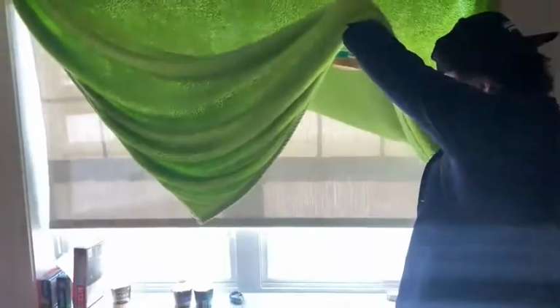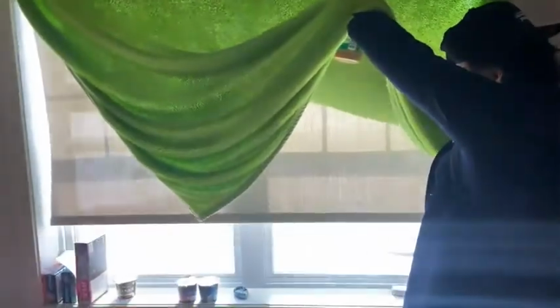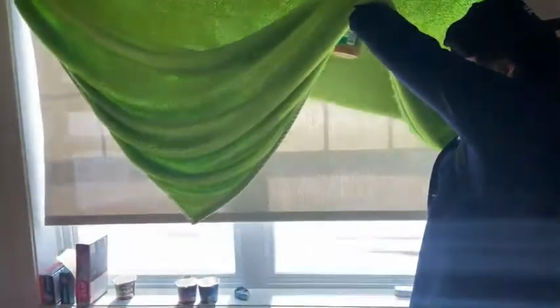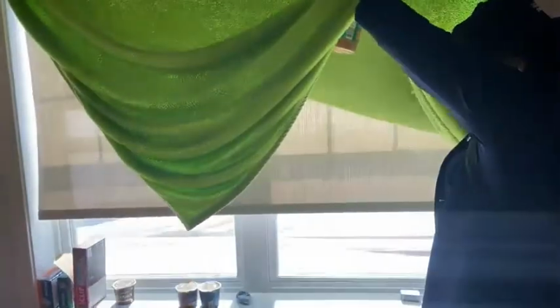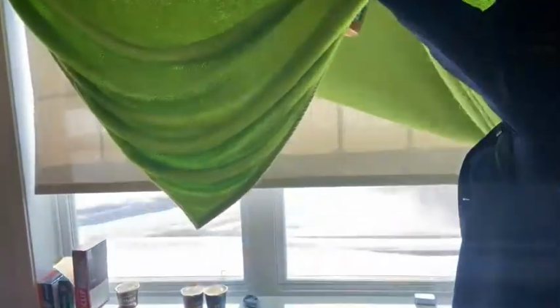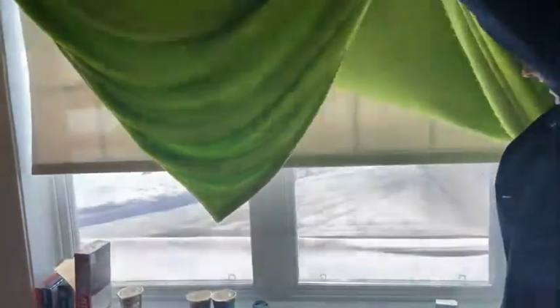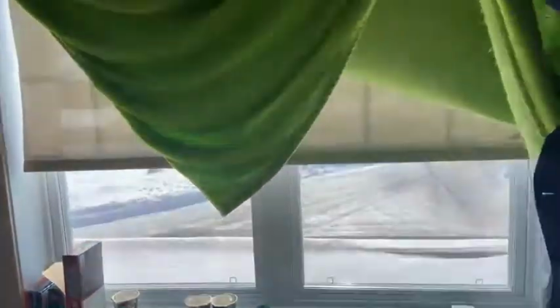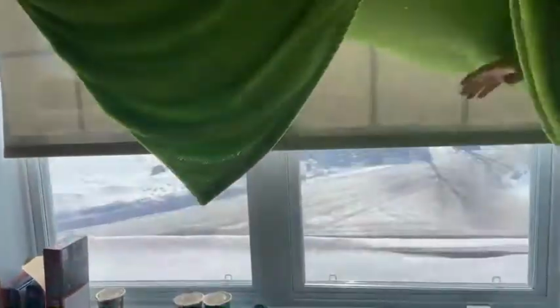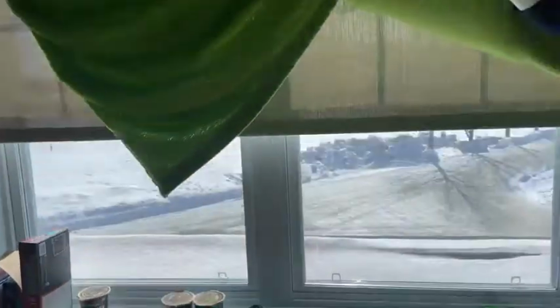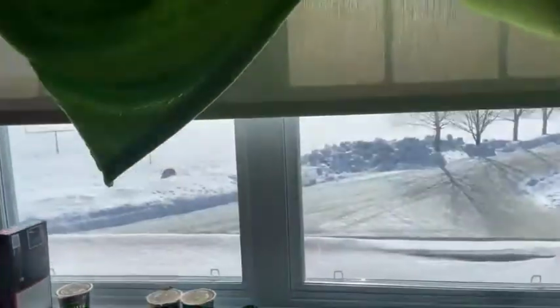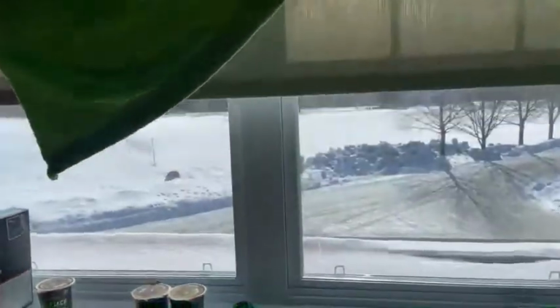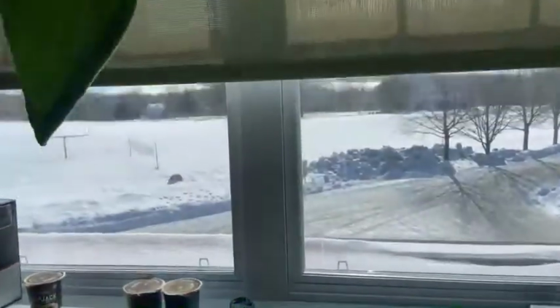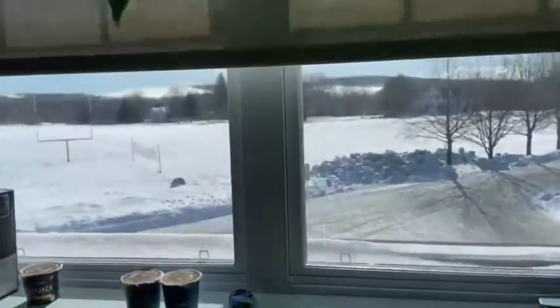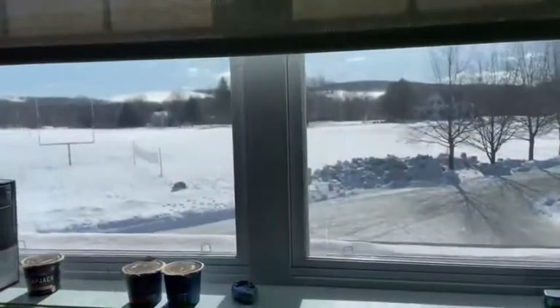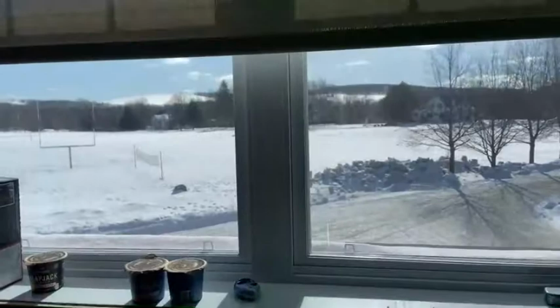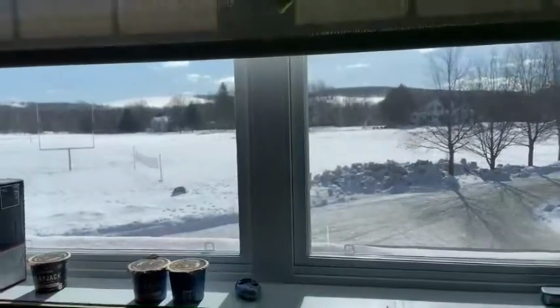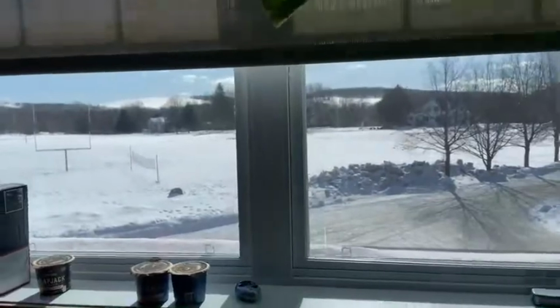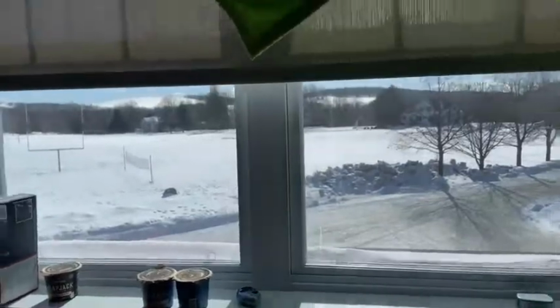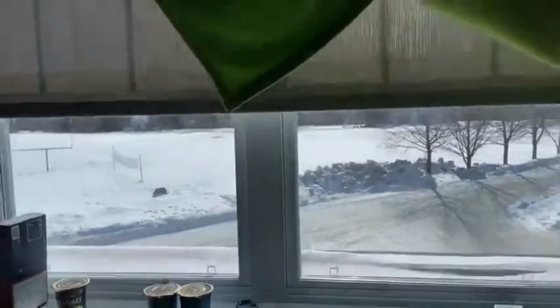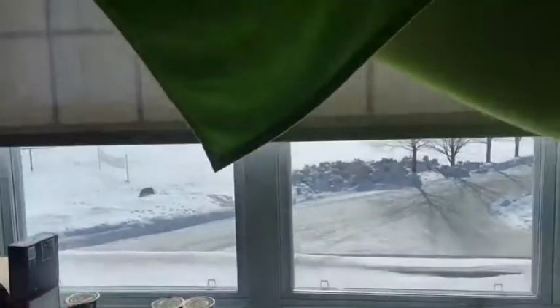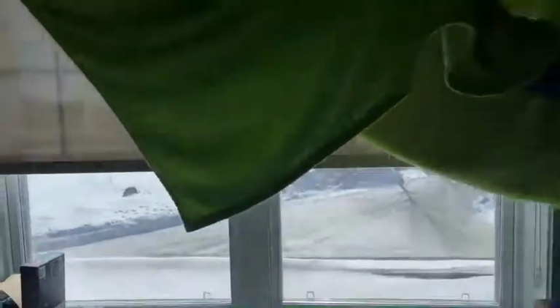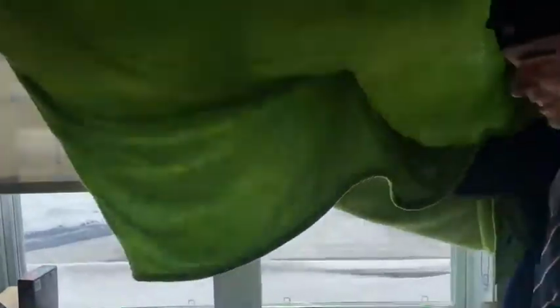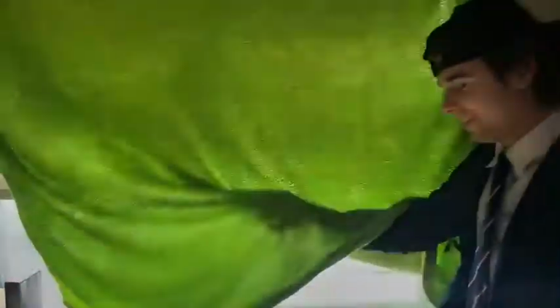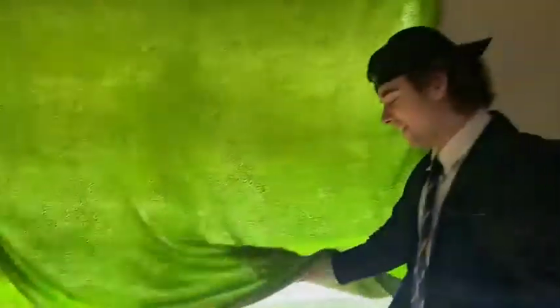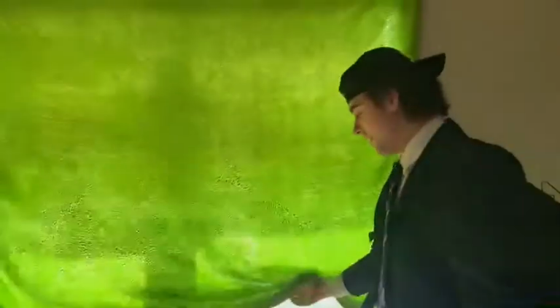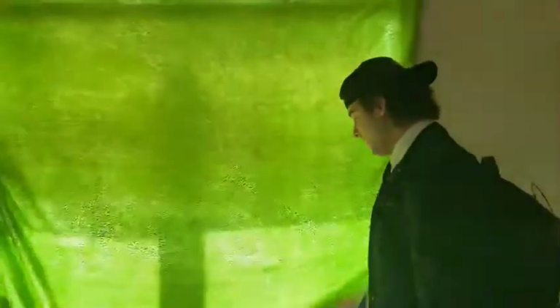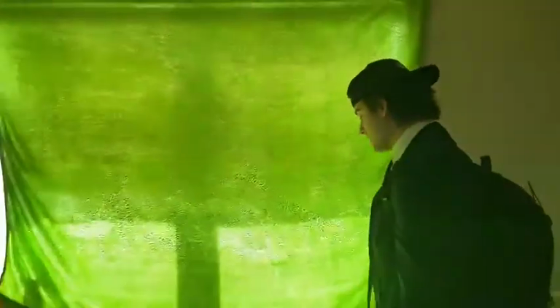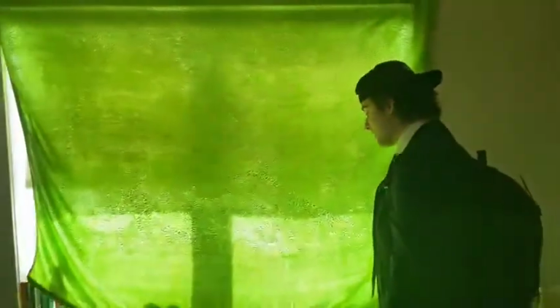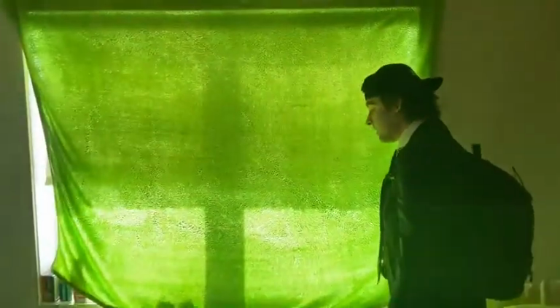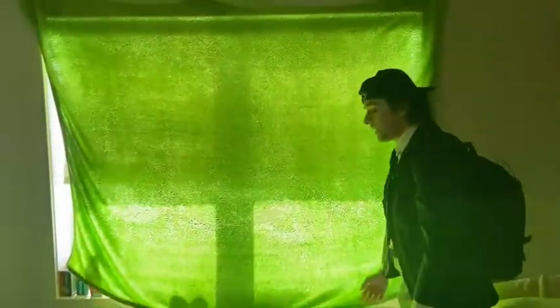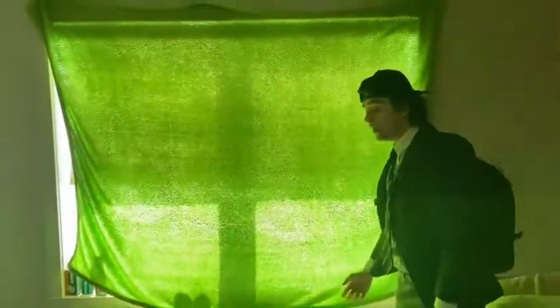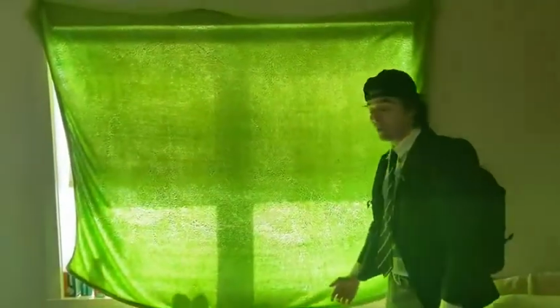Nice view. And that's basically my crib.